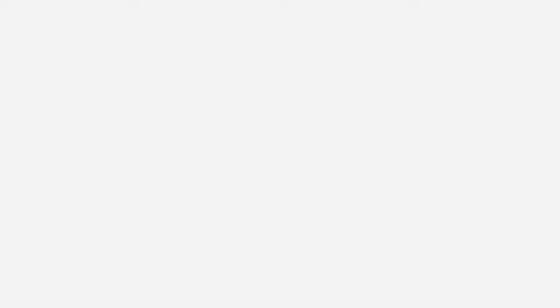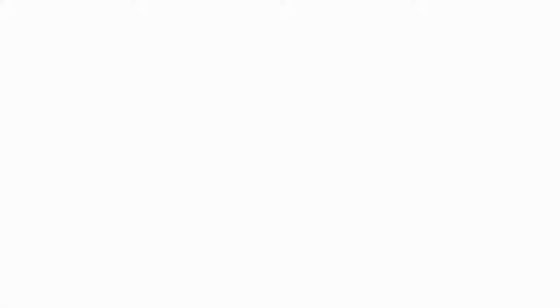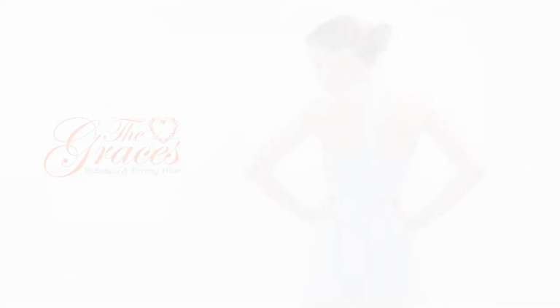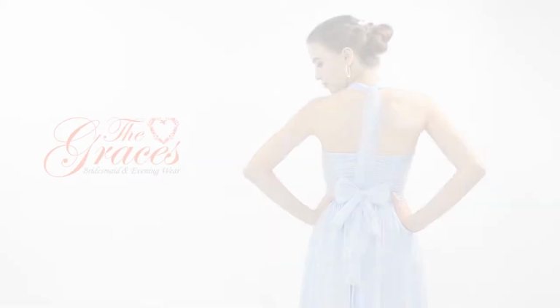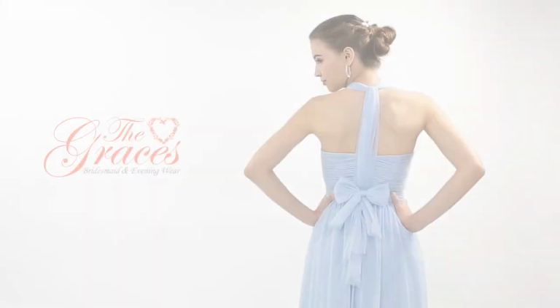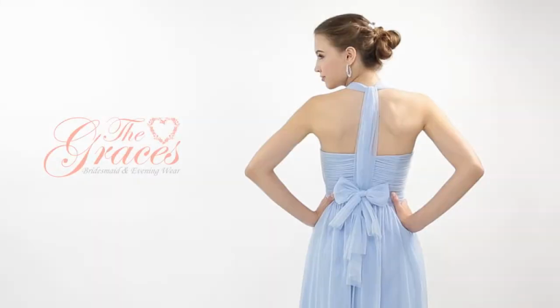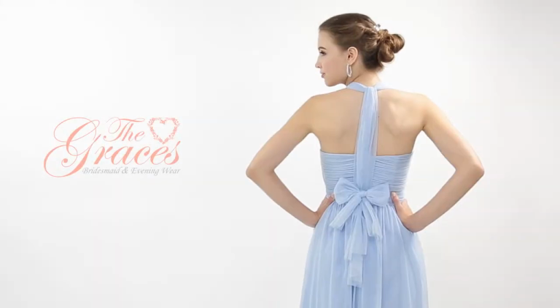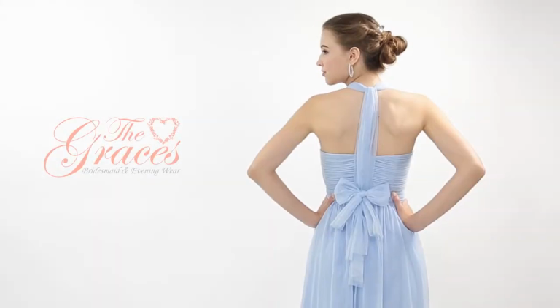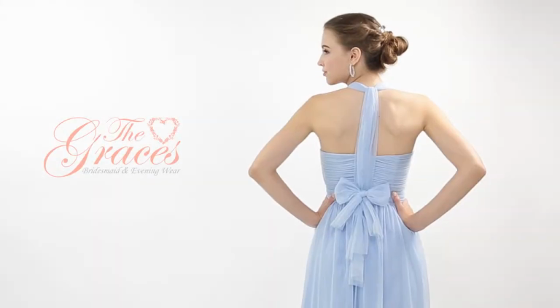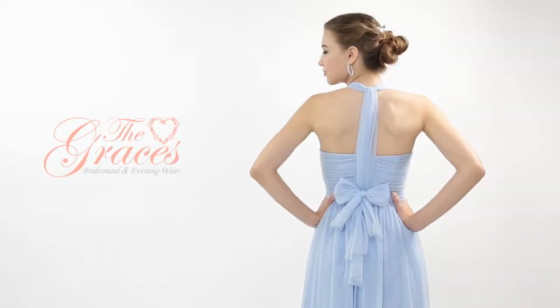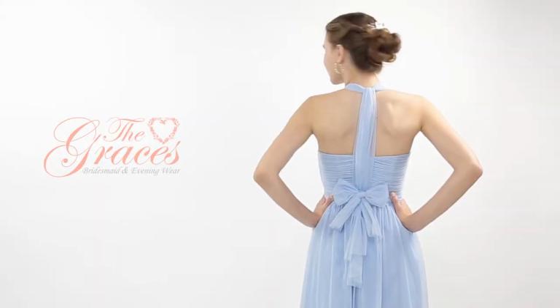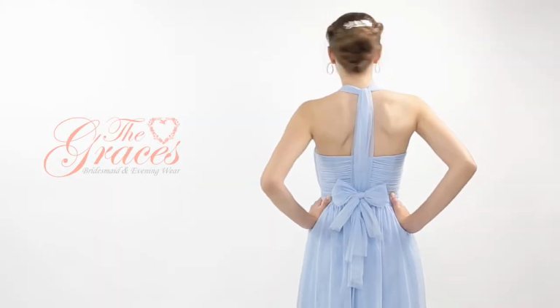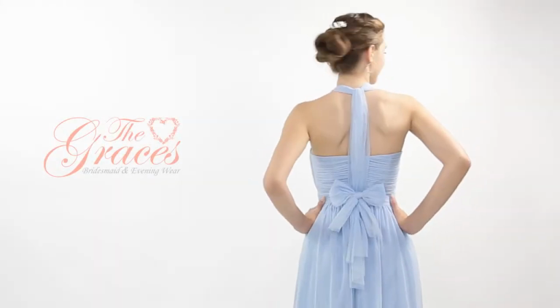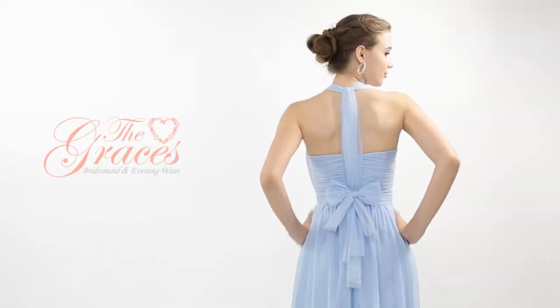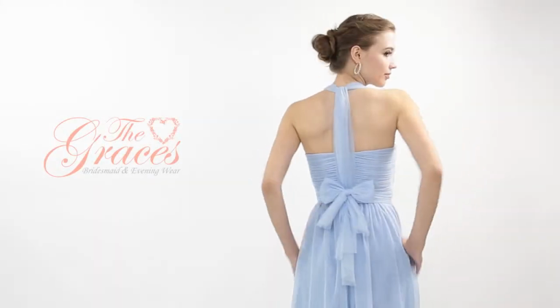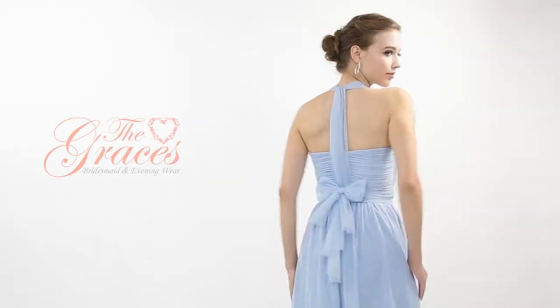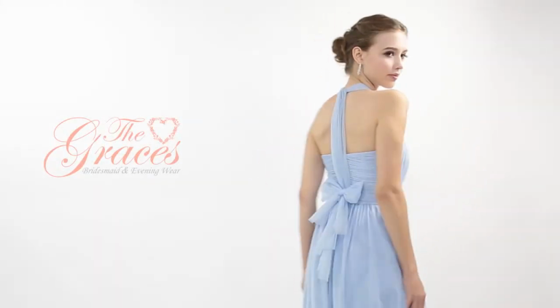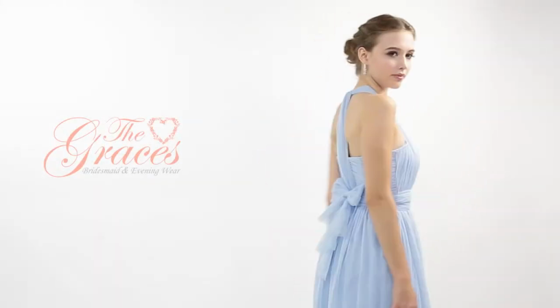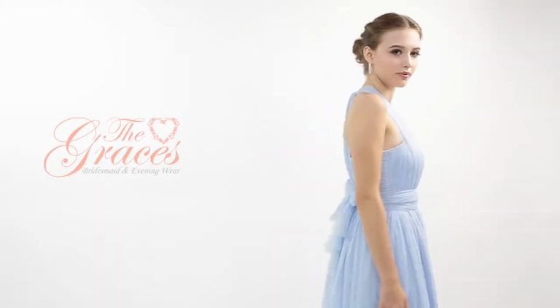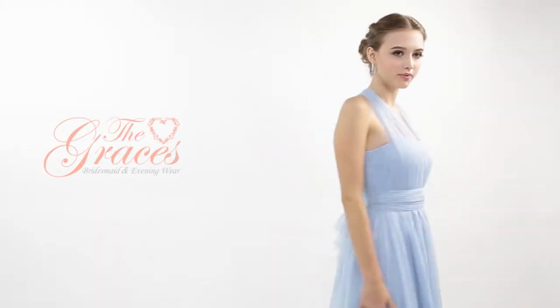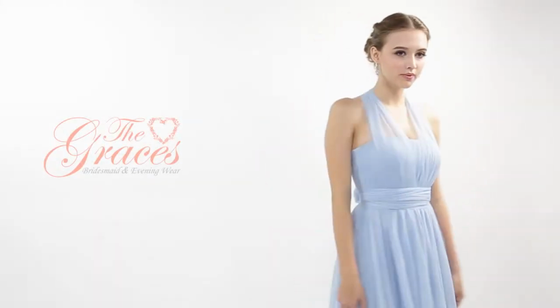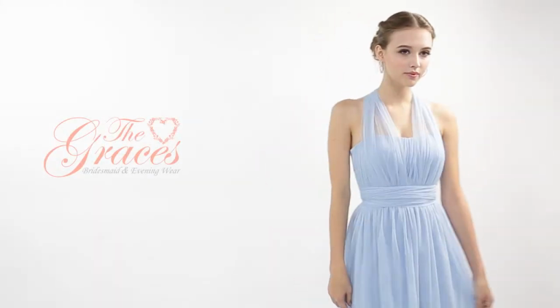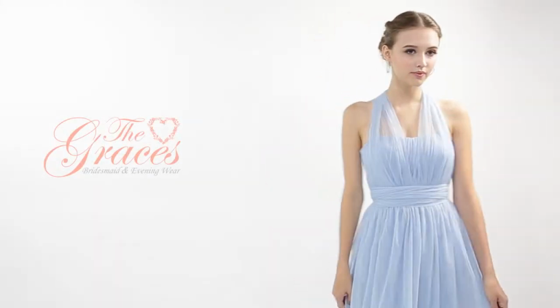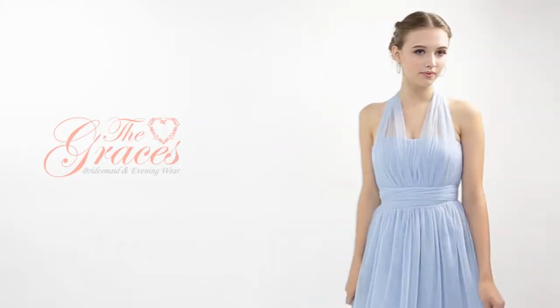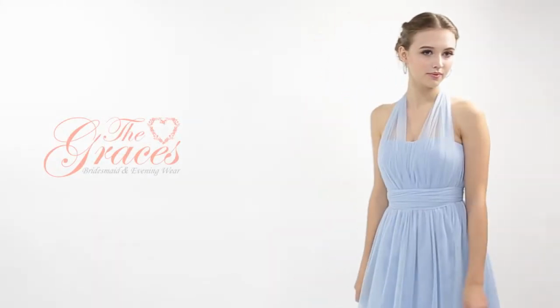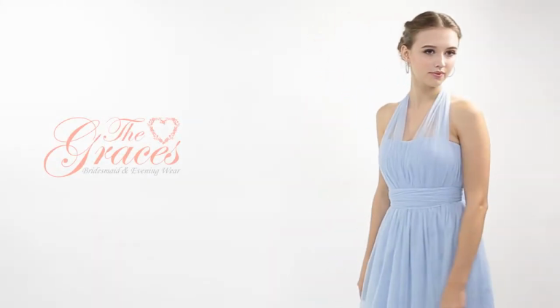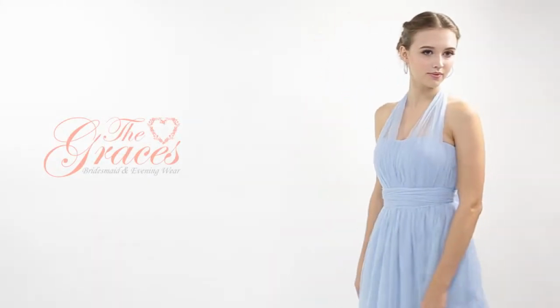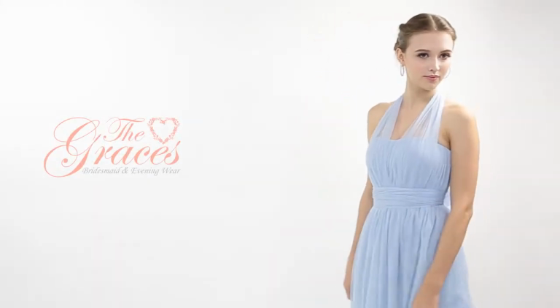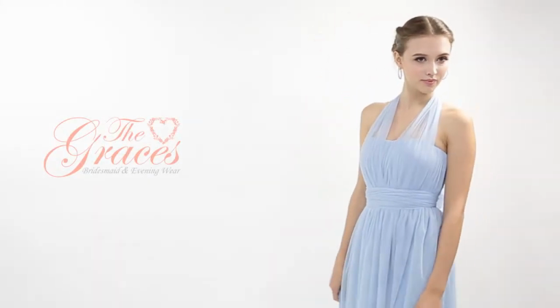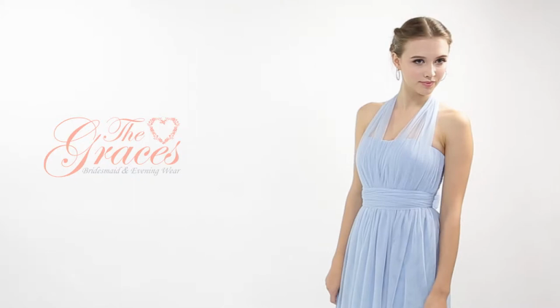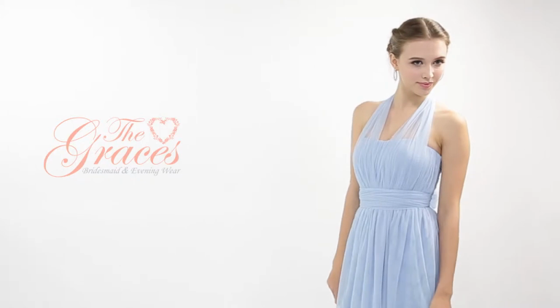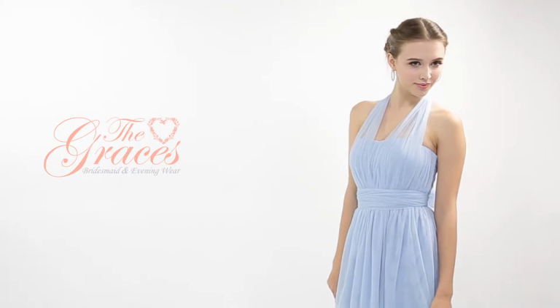The Grace's Infinity Dress. Infinity Styles, Infinity Love.